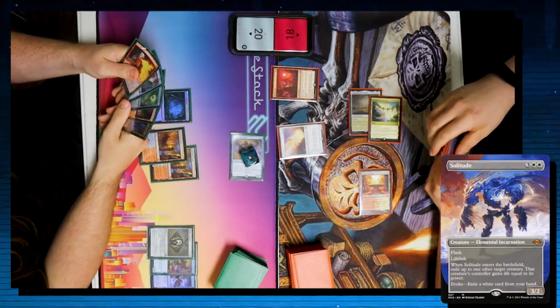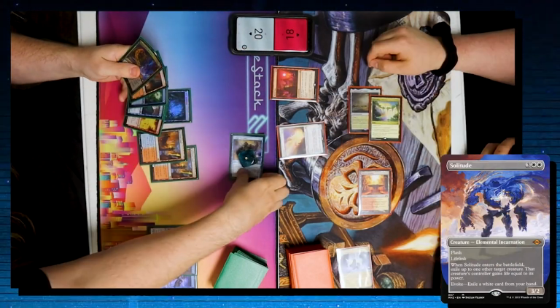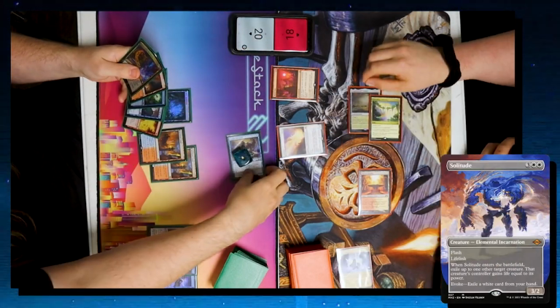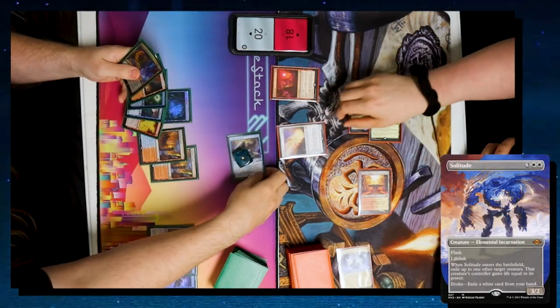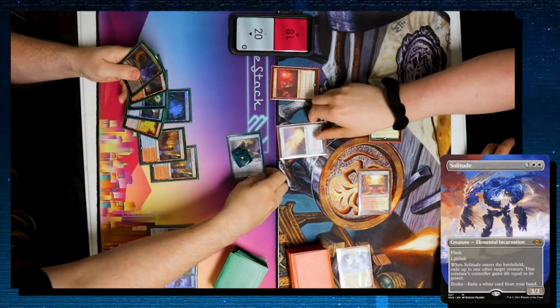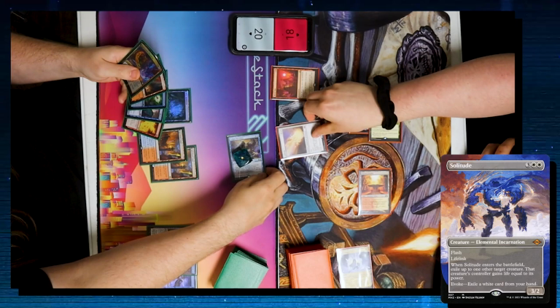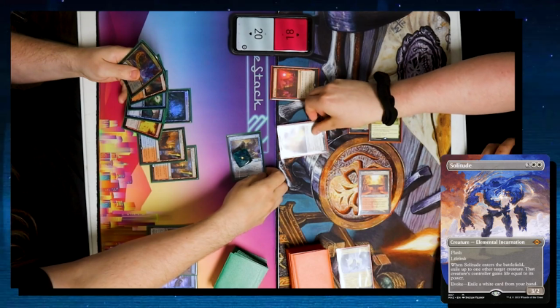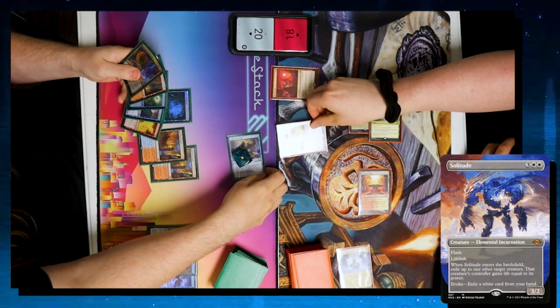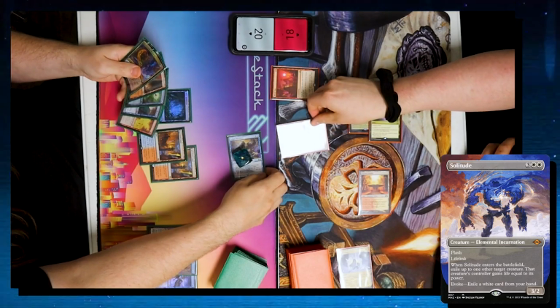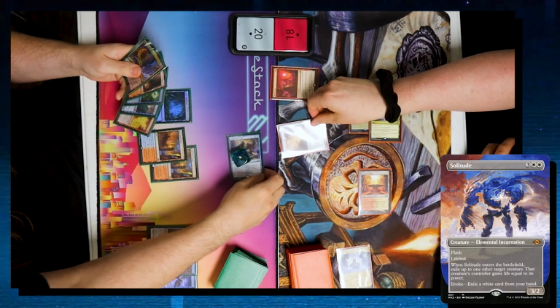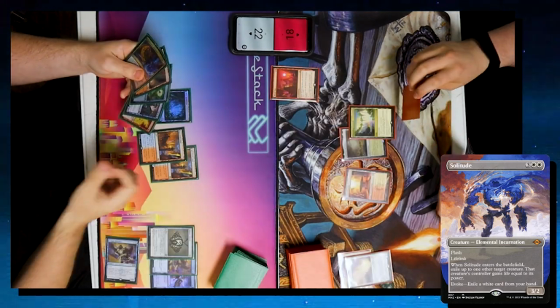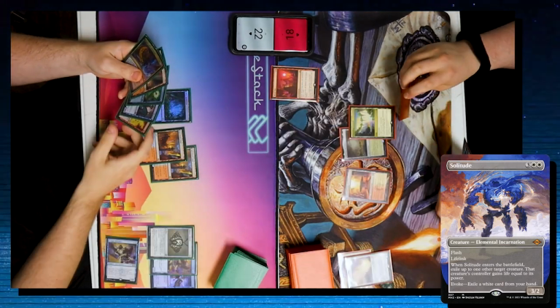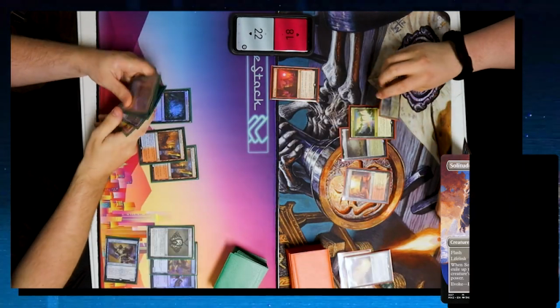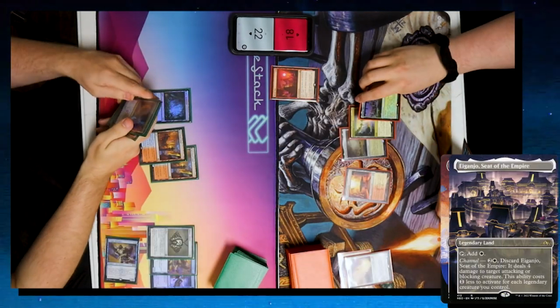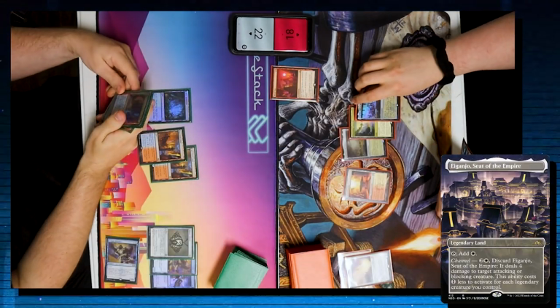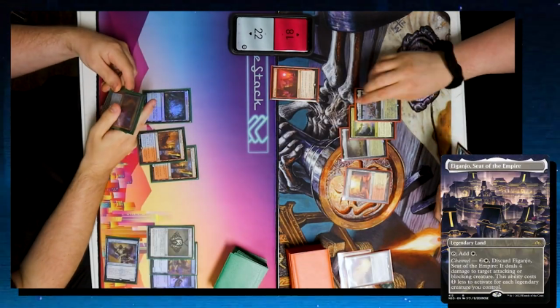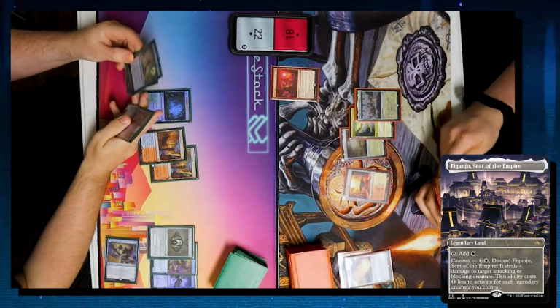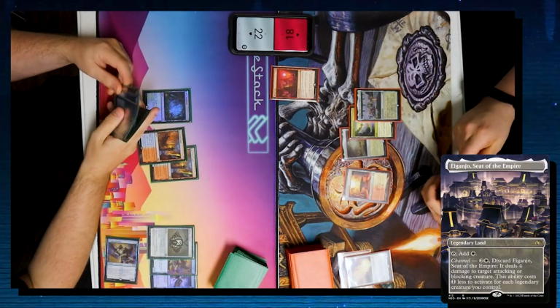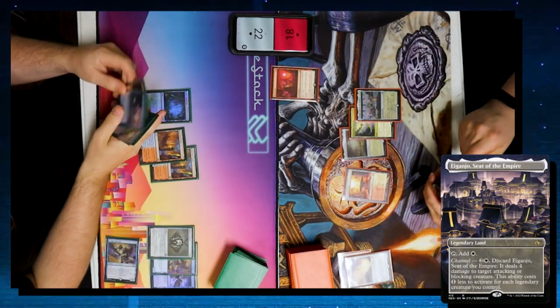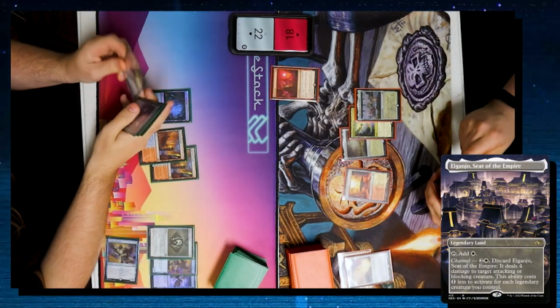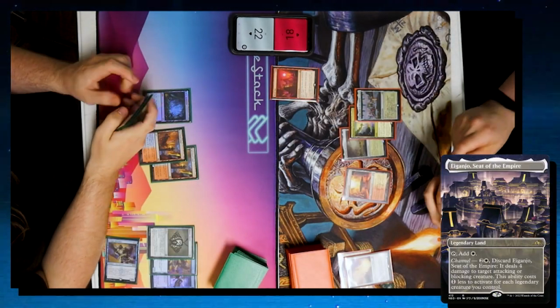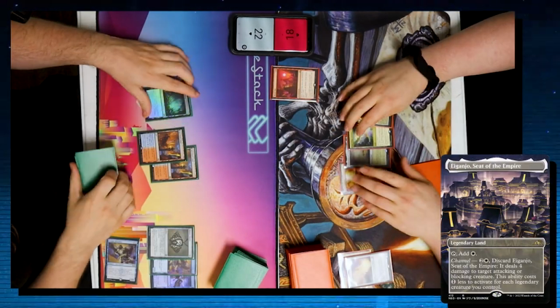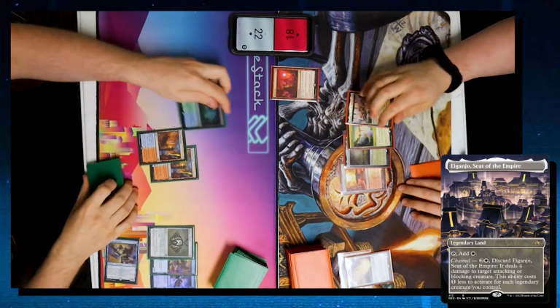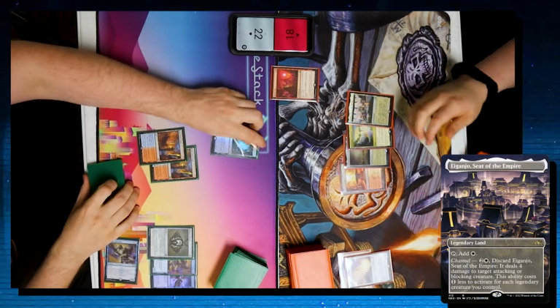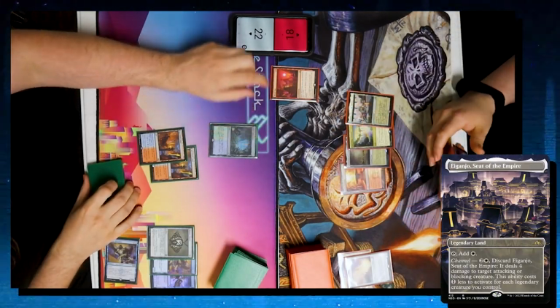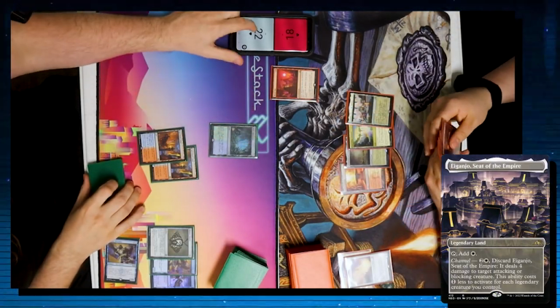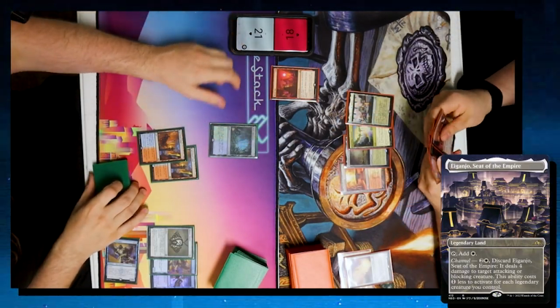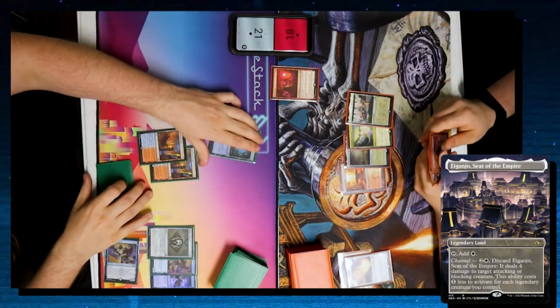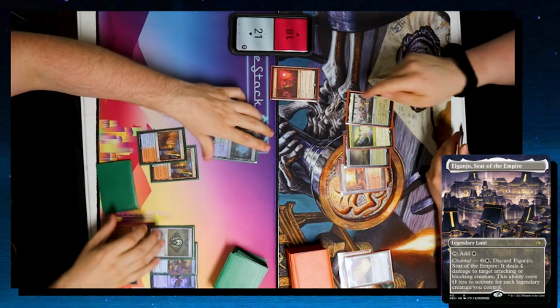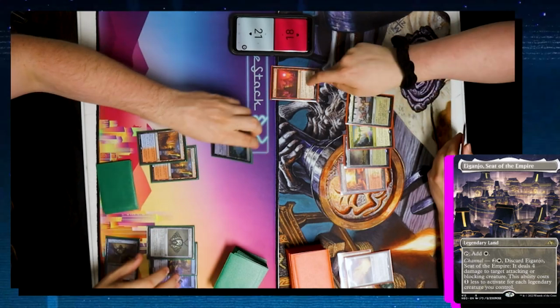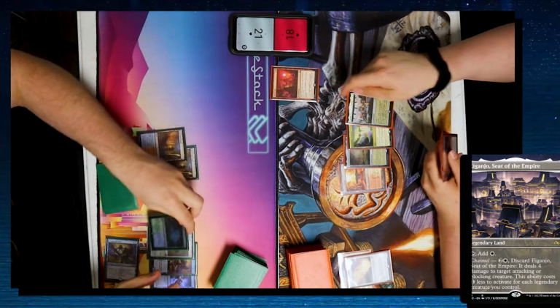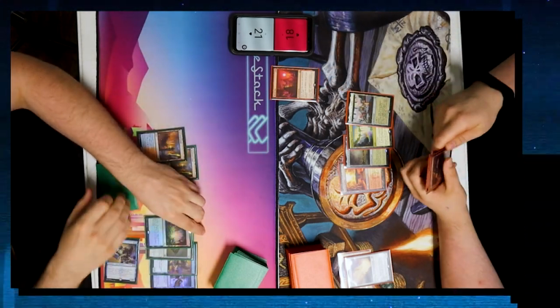I drop Ledger Shredder, cast a Bauble, trigger Shredder, pitch a second copy so it grows, then Bauble Jake and pass. In Jake's upkeep I draw off the Bauble. He plays Cascading Cataracts and drops Blood Sun, drawing off the trigger, then passes. I drop Misty Rainforest, attack Jake for two with my Shredder — it's now a 1/8 — but he pitches an Ephemerate to Solitude my Shredder. I lose the Shredder but go up to 22.